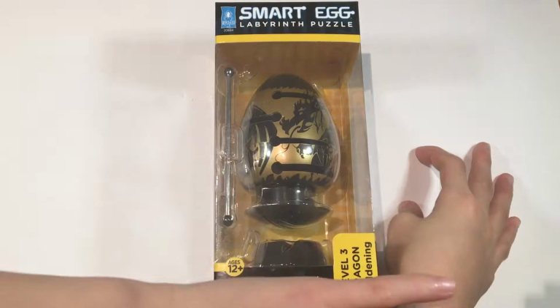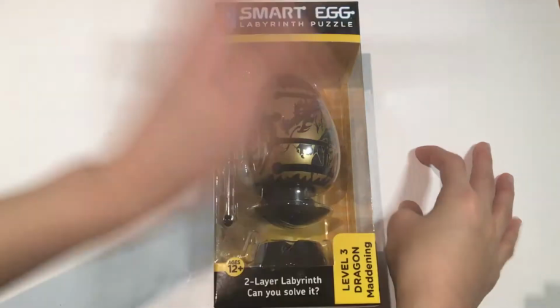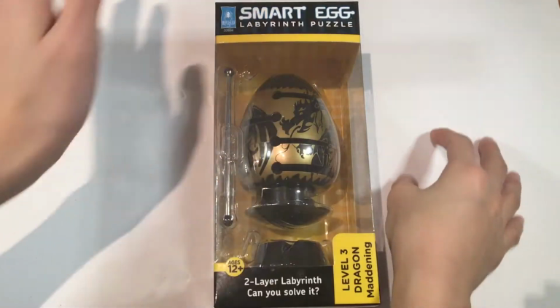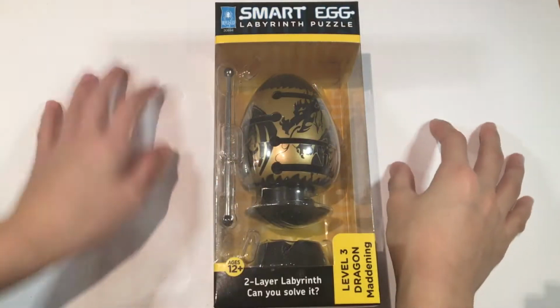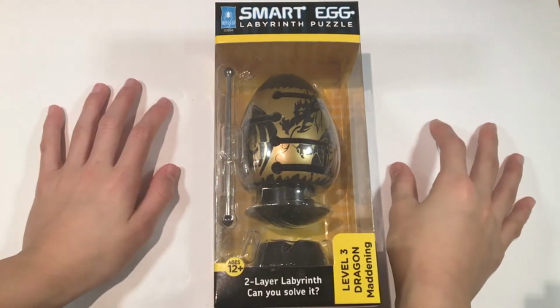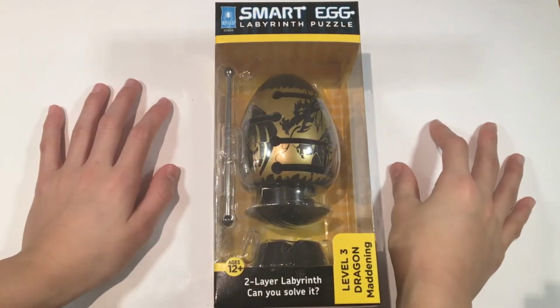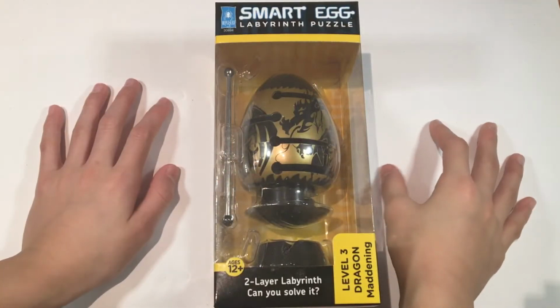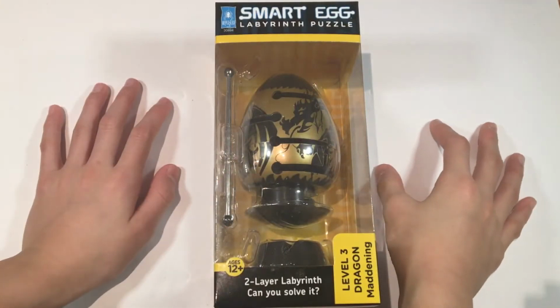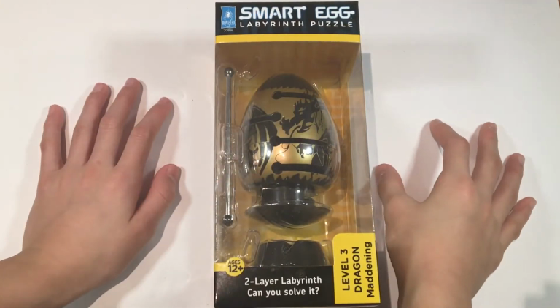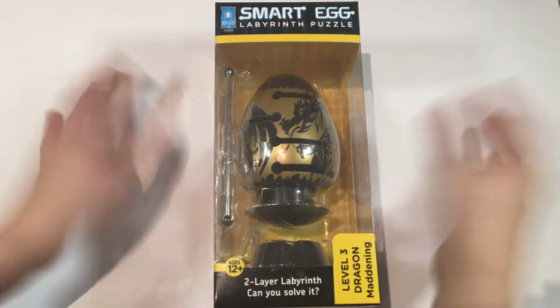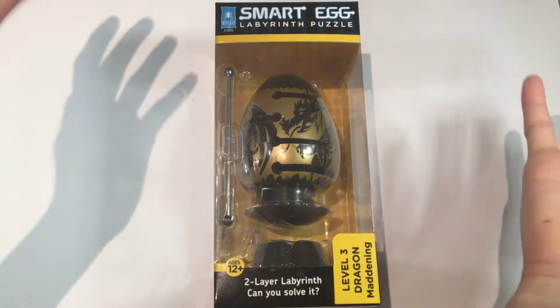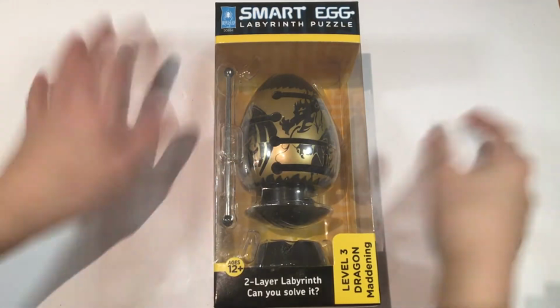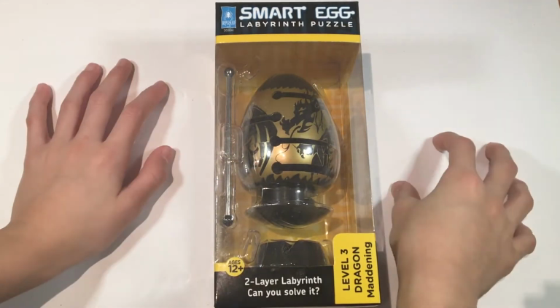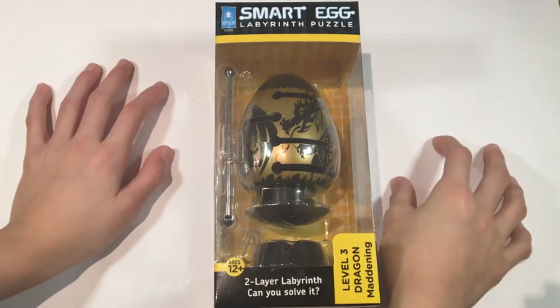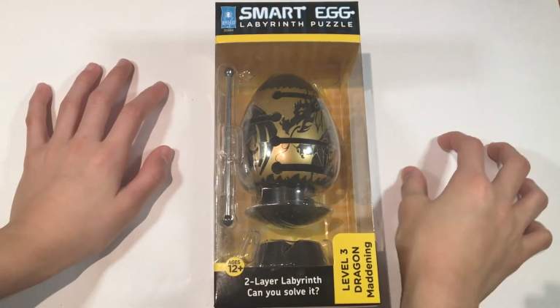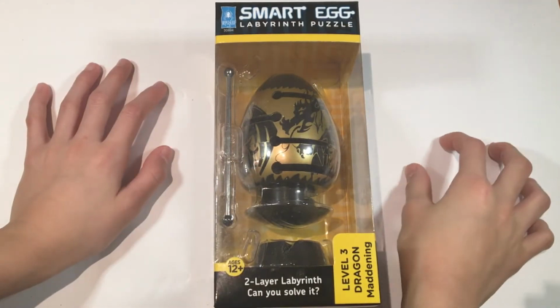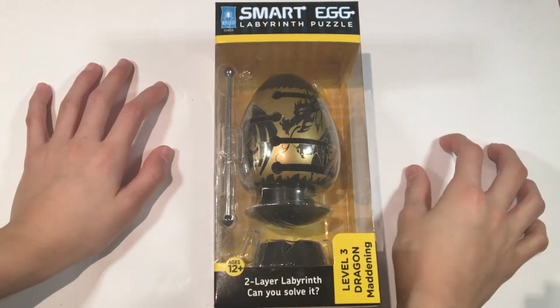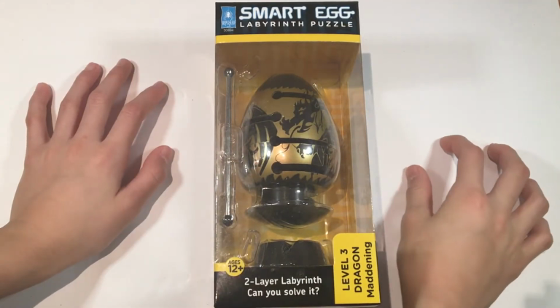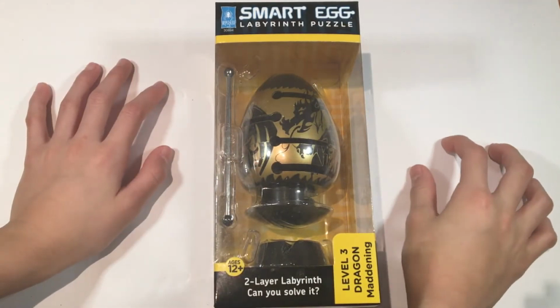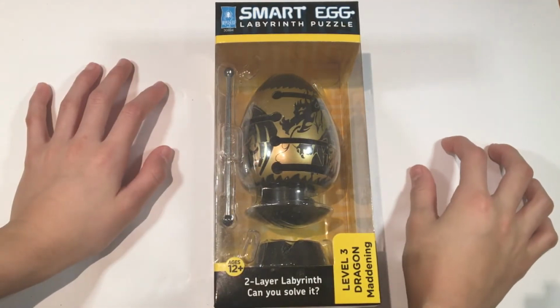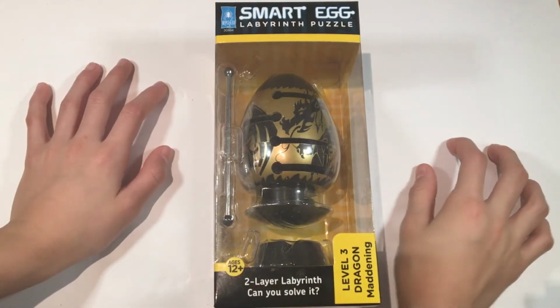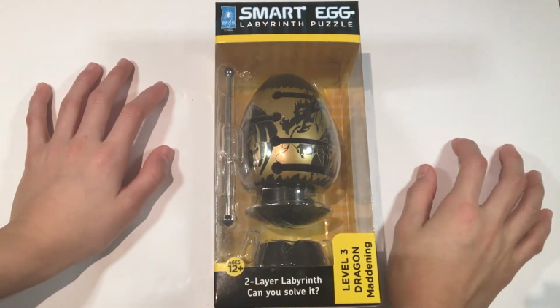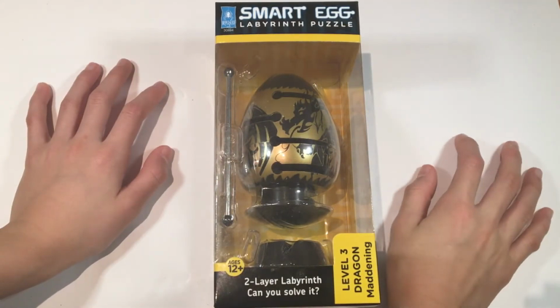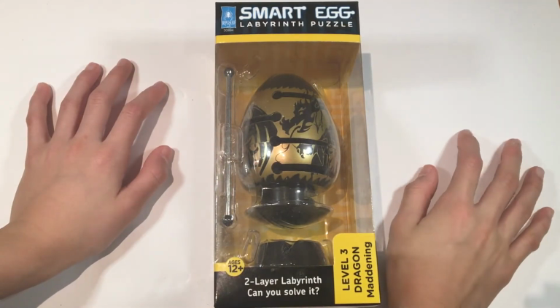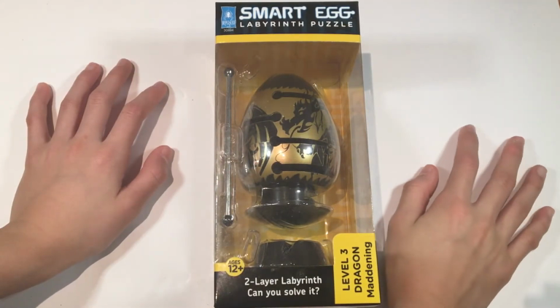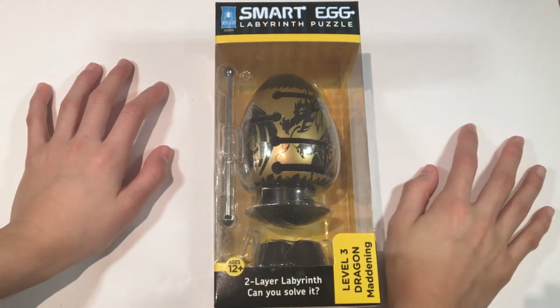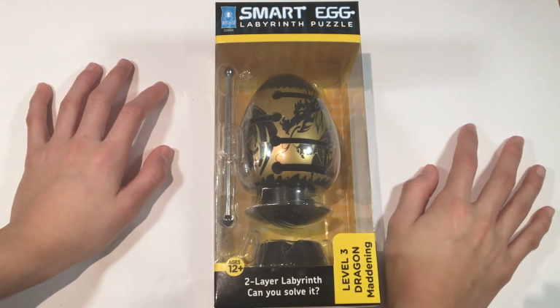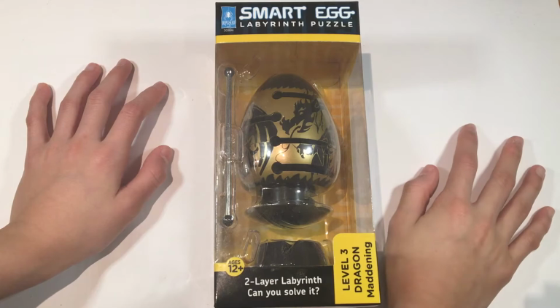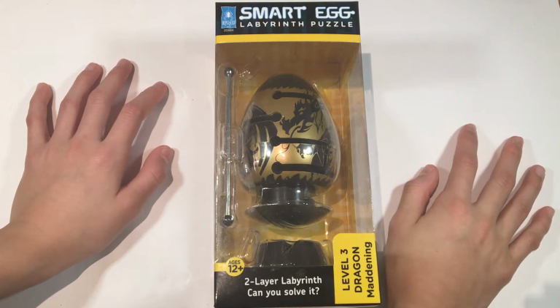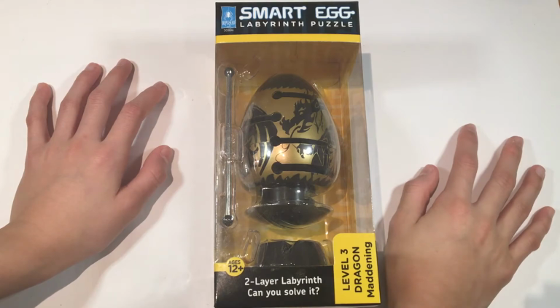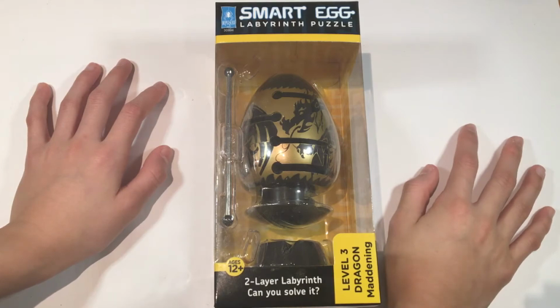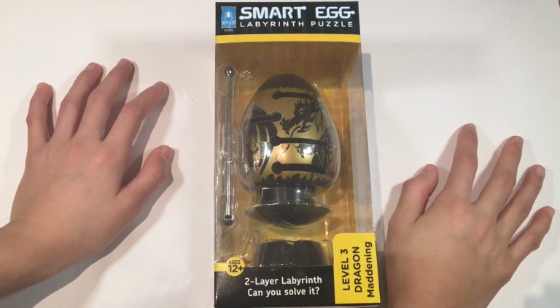Hey everybody, it's CrazyBeanCarol. How you doing? Today I'm going to be unboxing this smart egg puzzle.